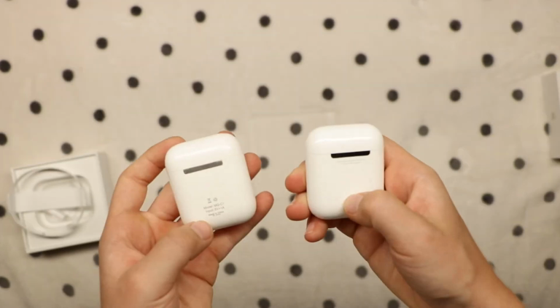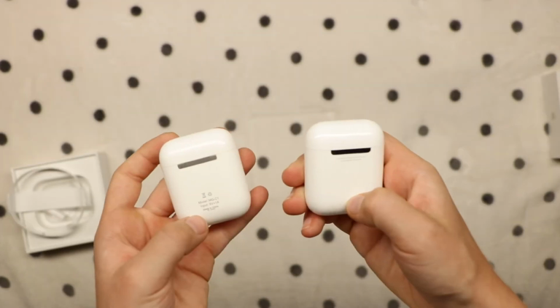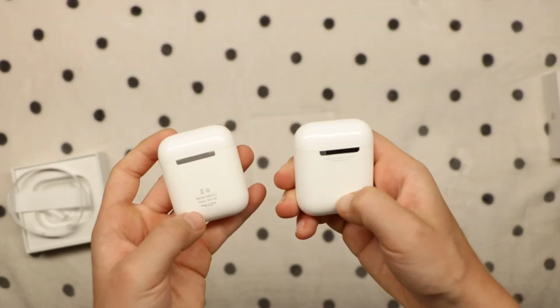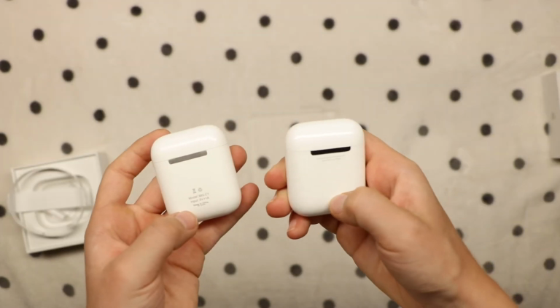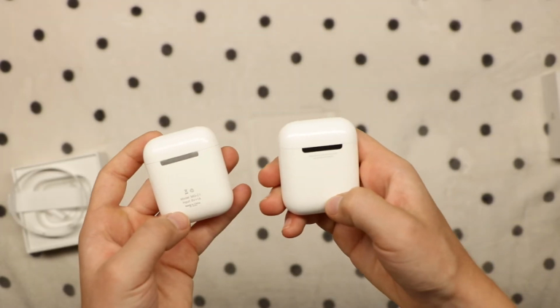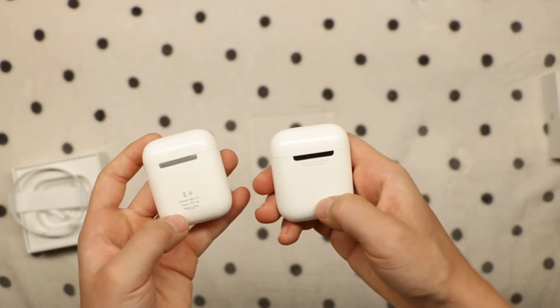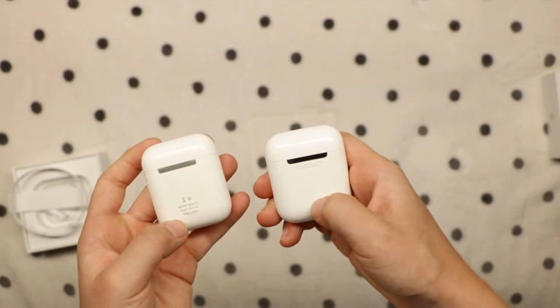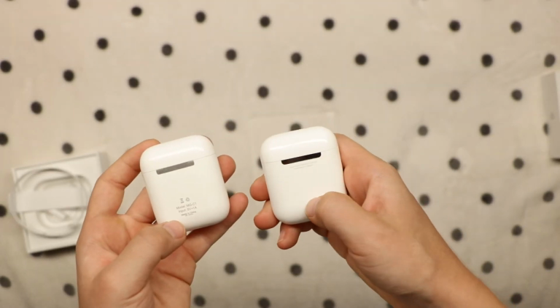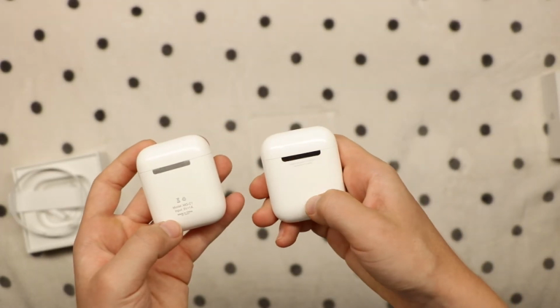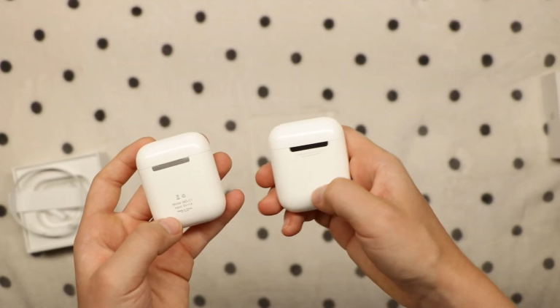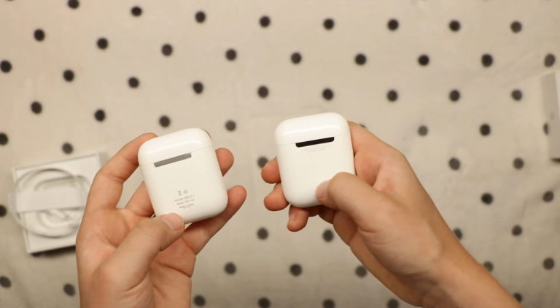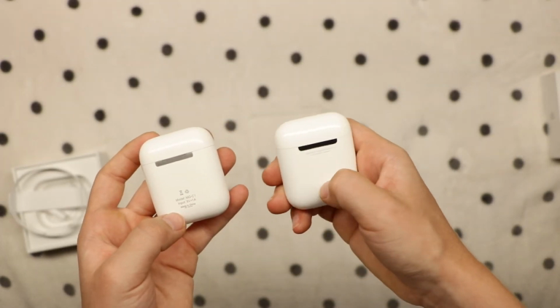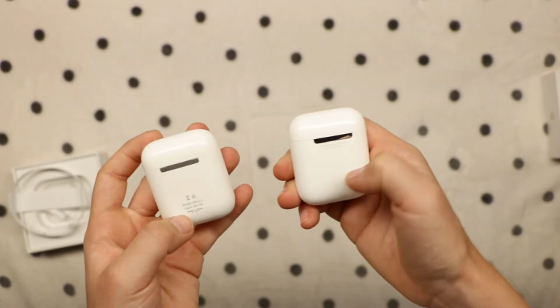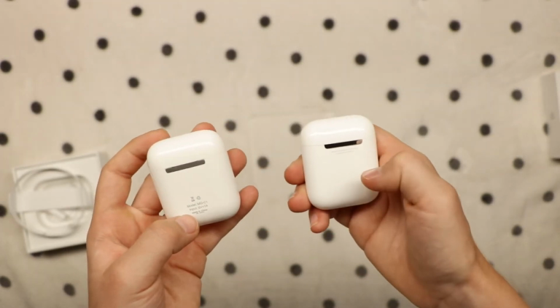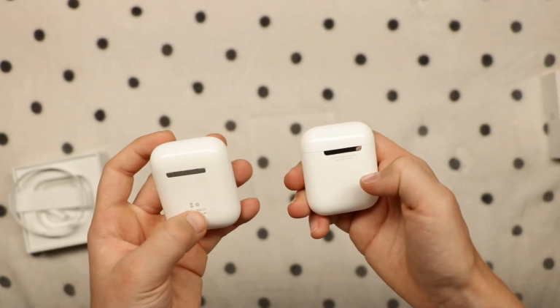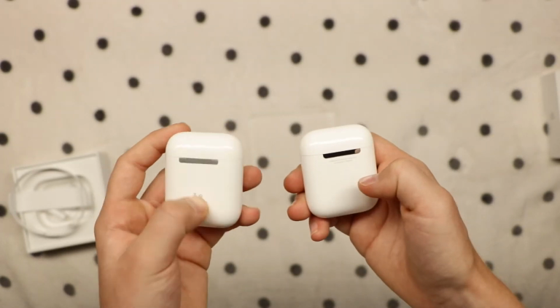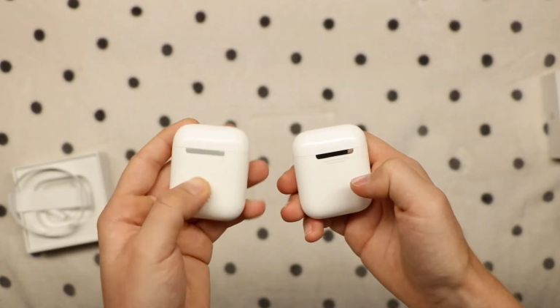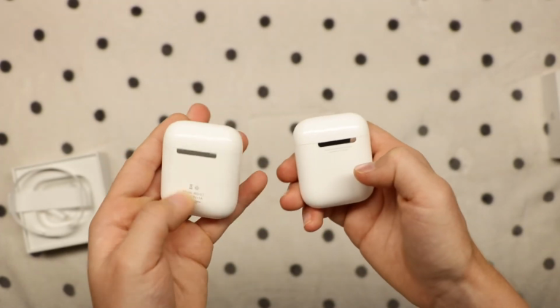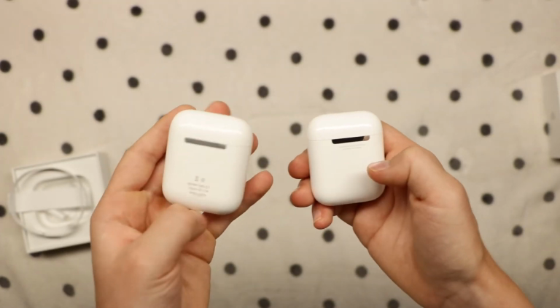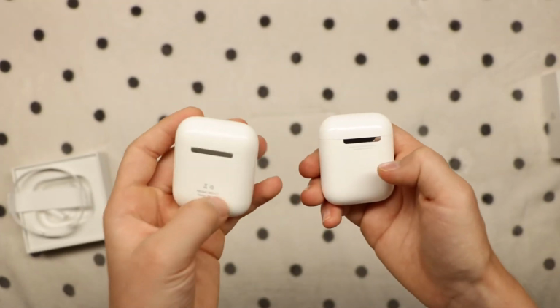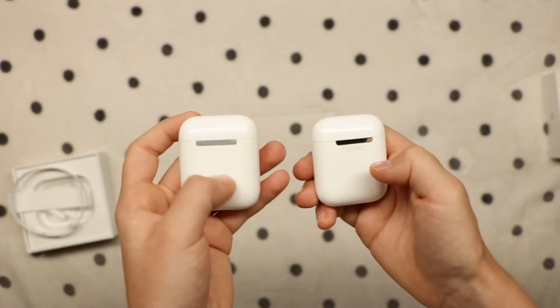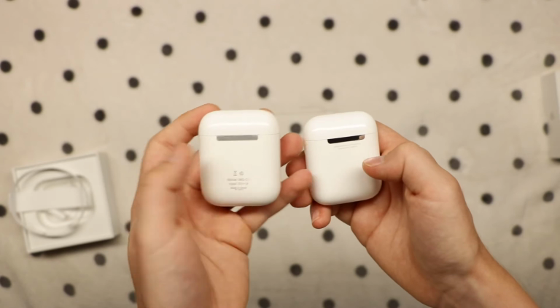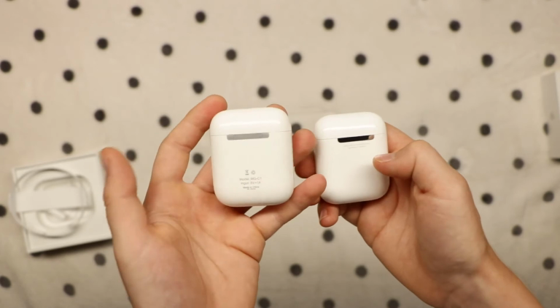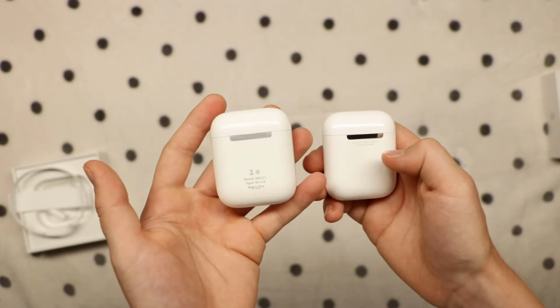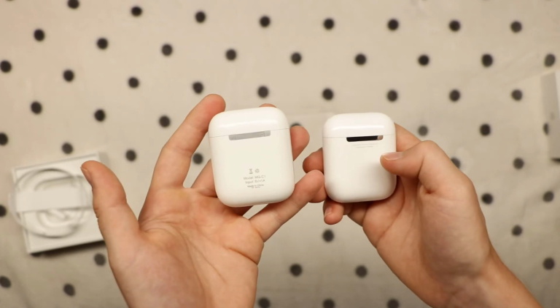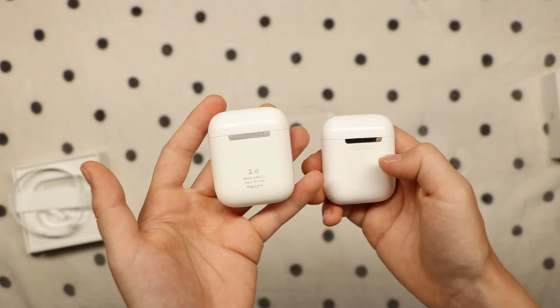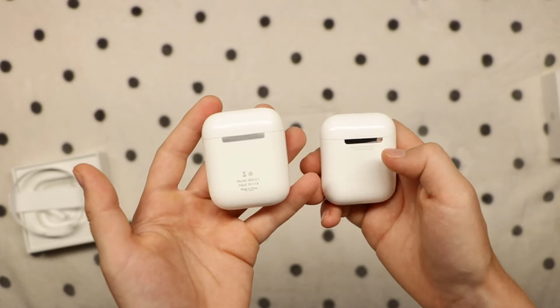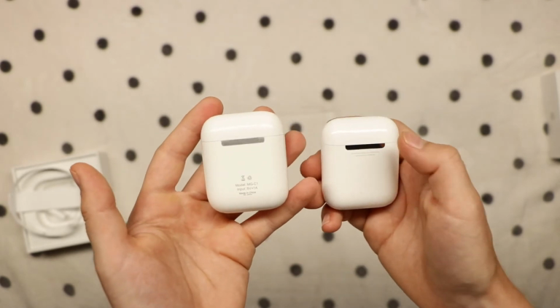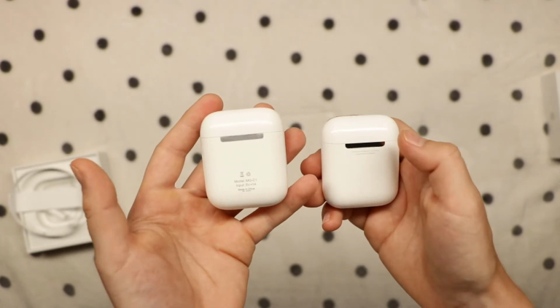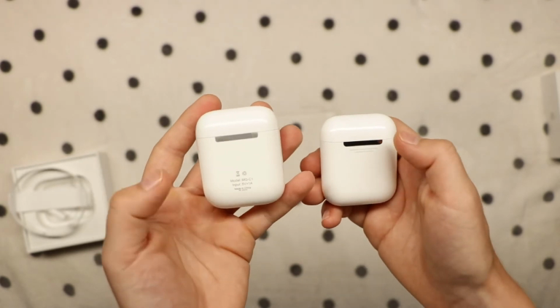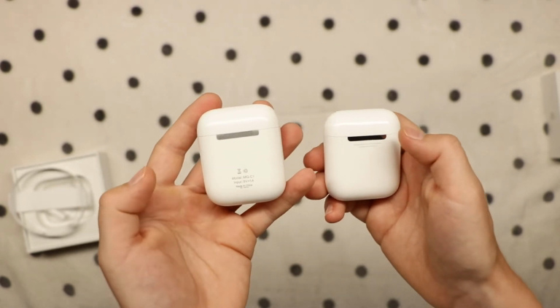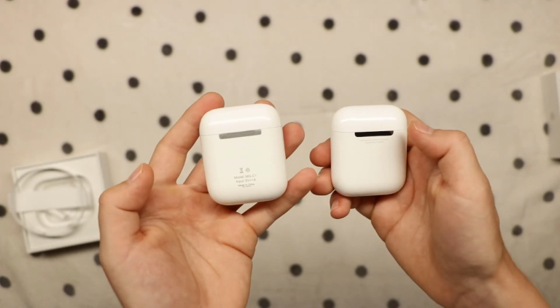On the back there's a little button — don't know what that's for. And on the back of this it's just text.